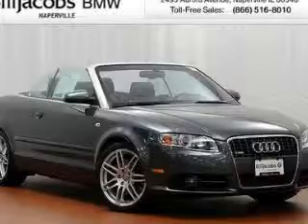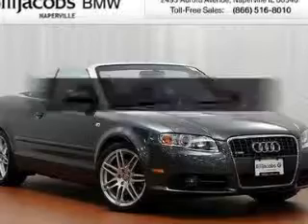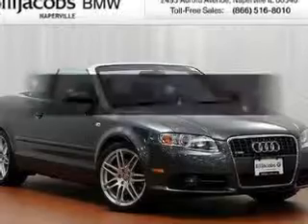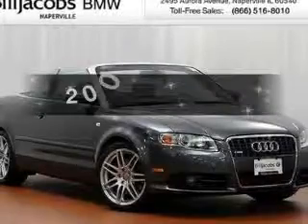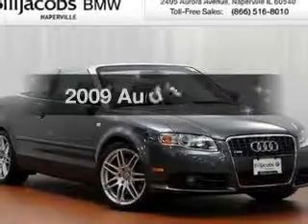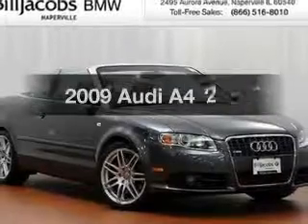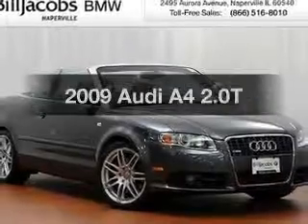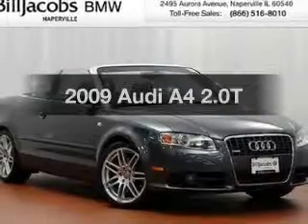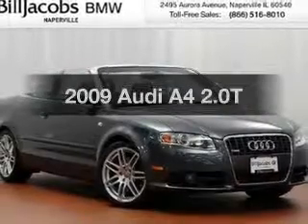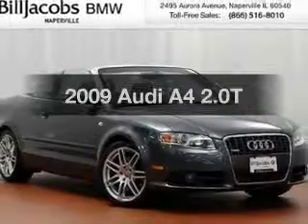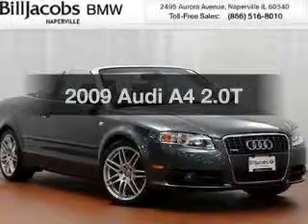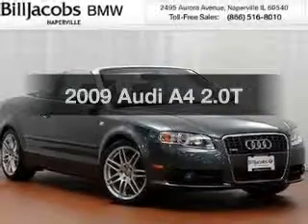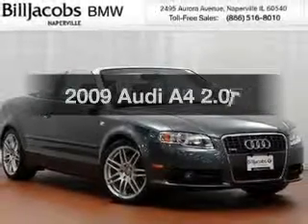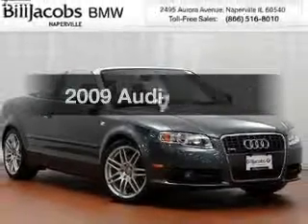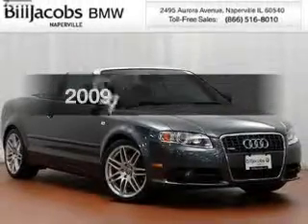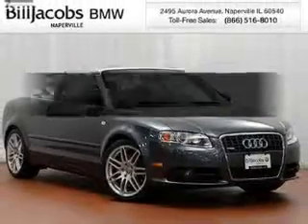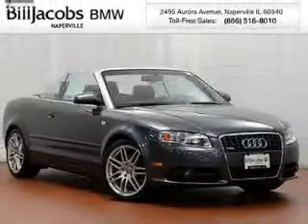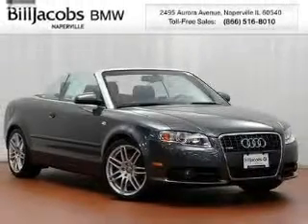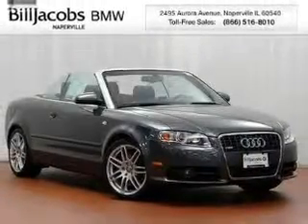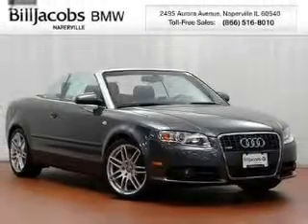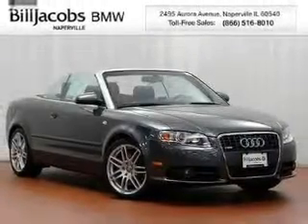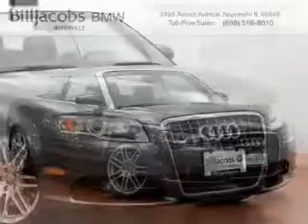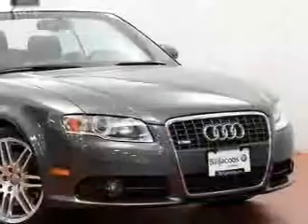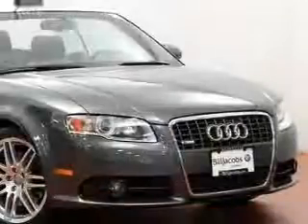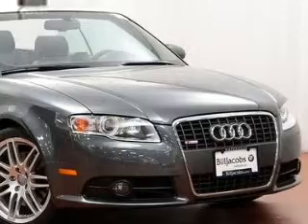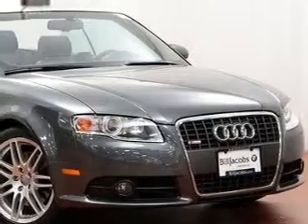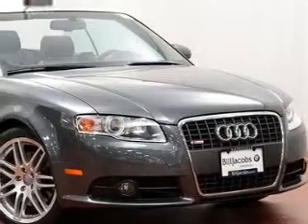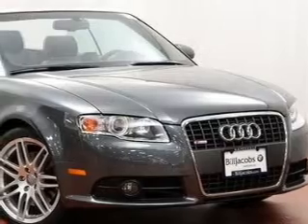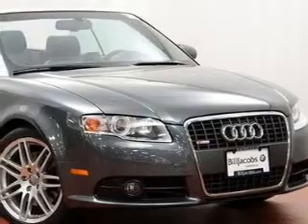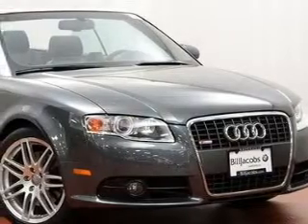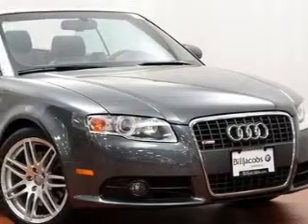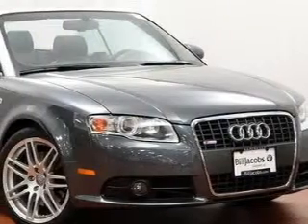Check out this 2009 Audi A4. If you're looking for a first-rate auto, this one could be yours today.